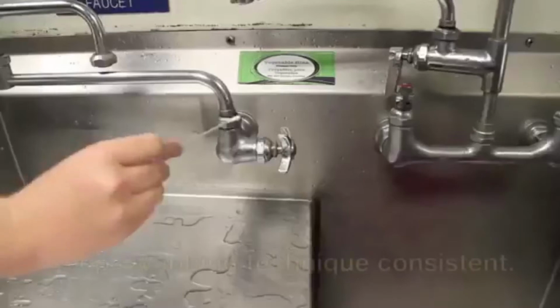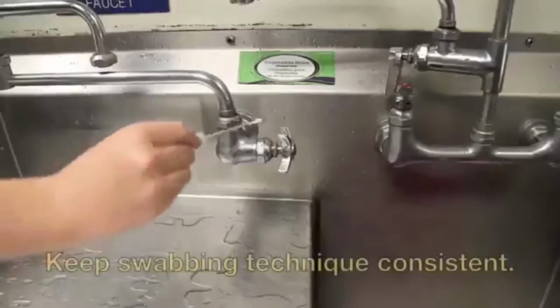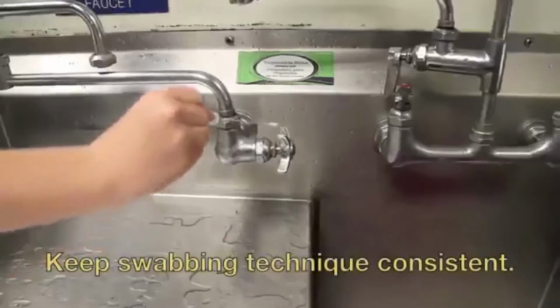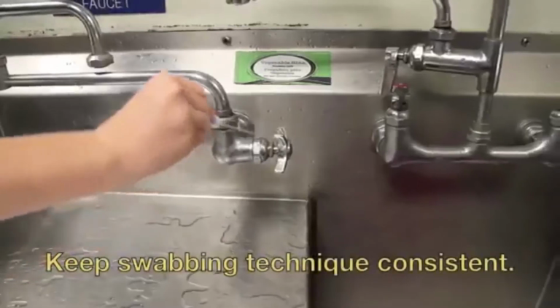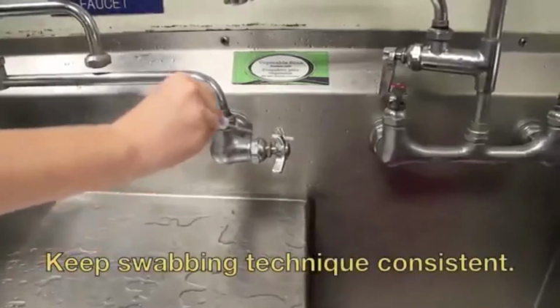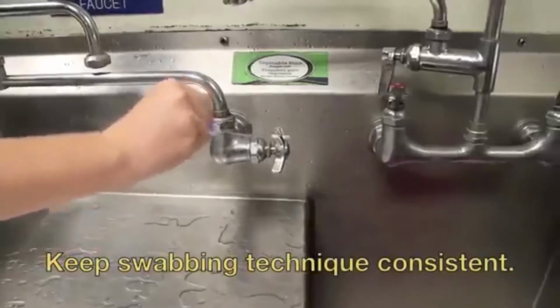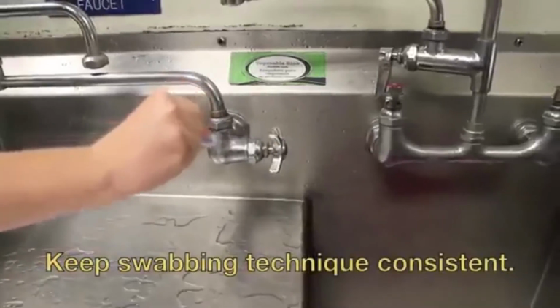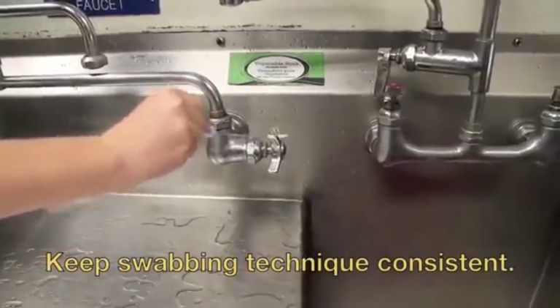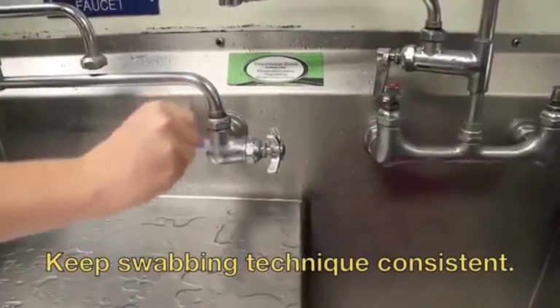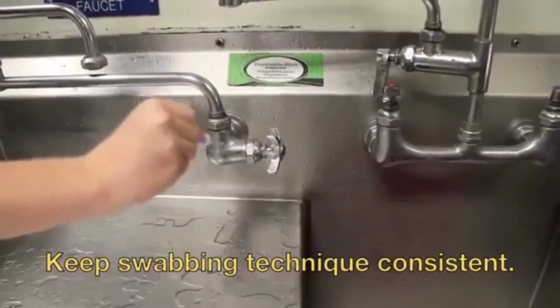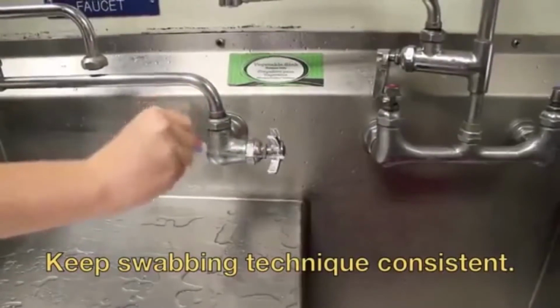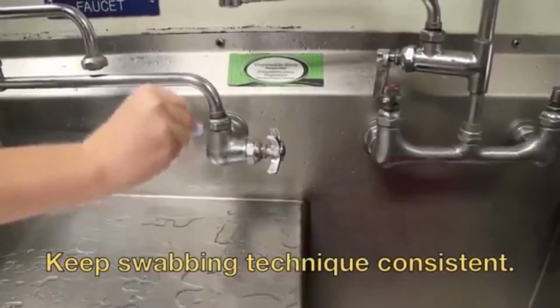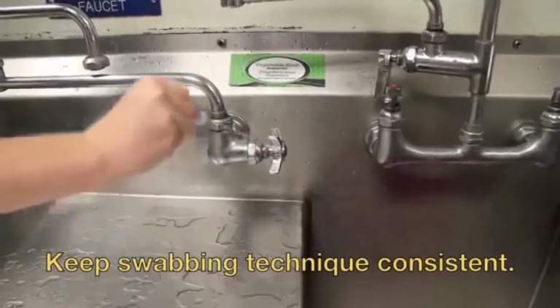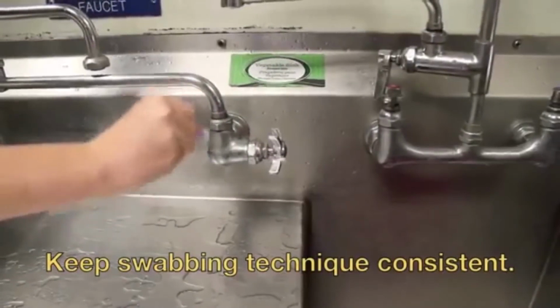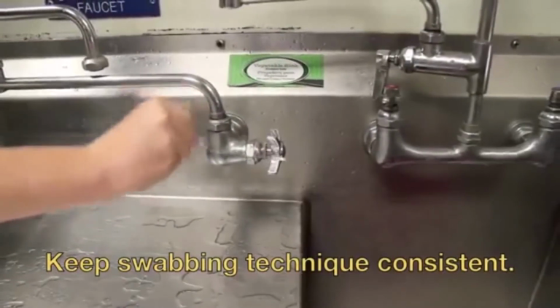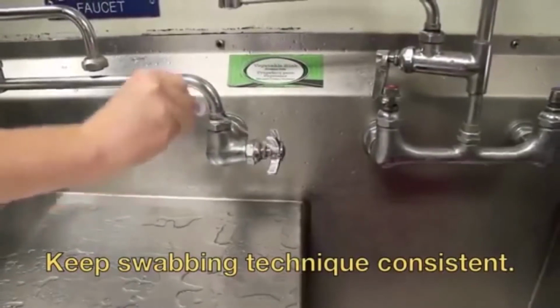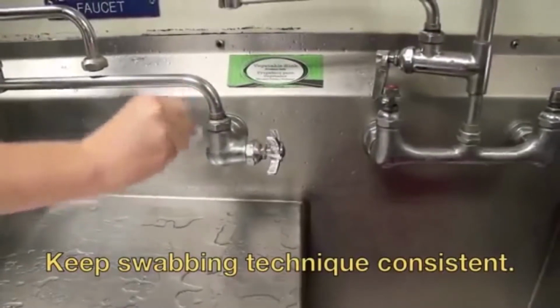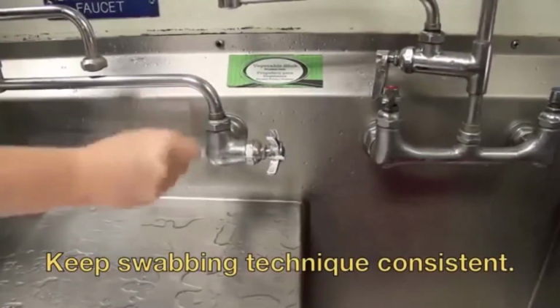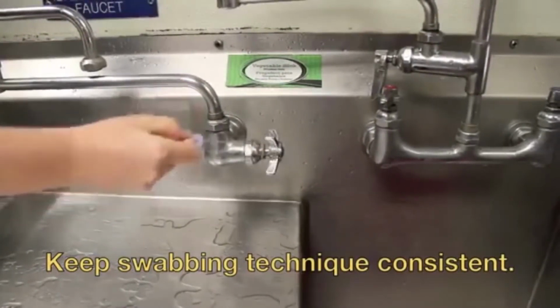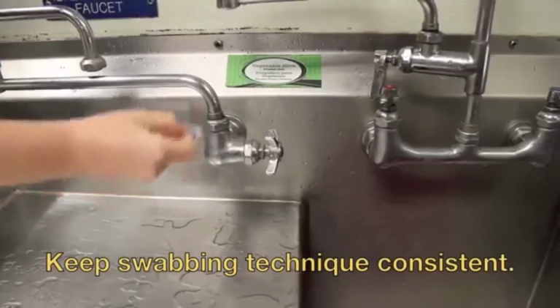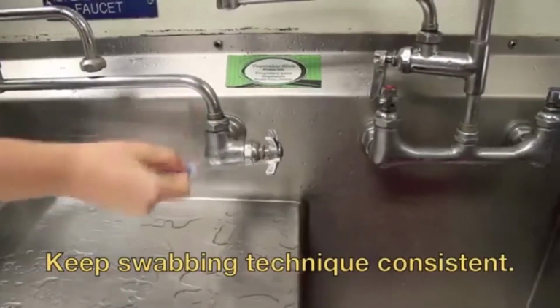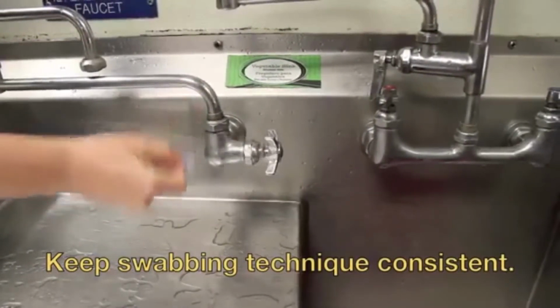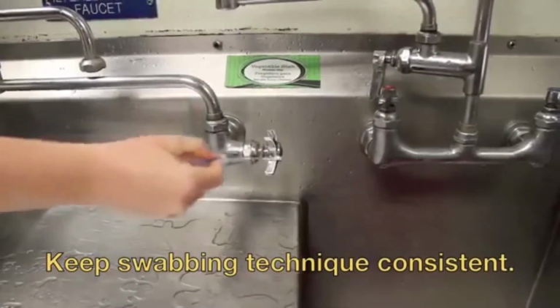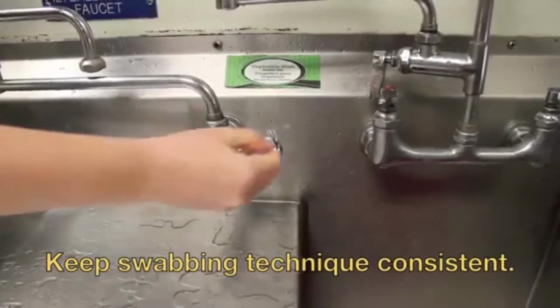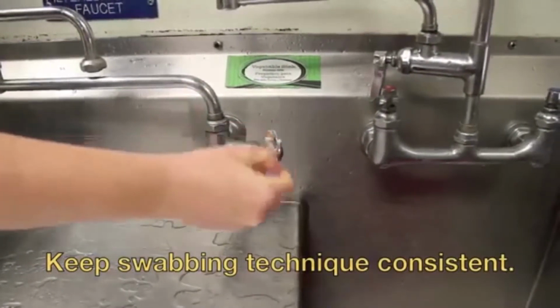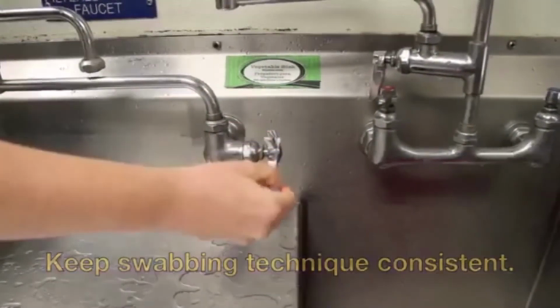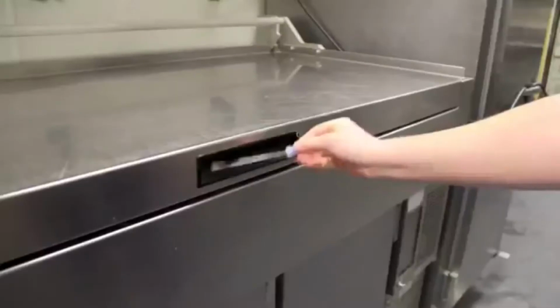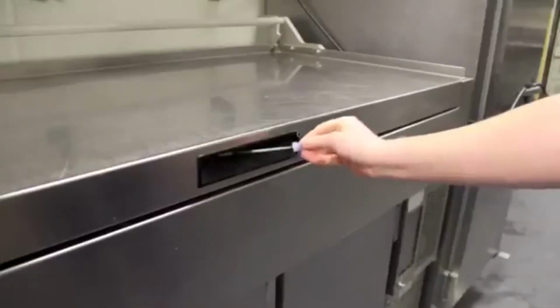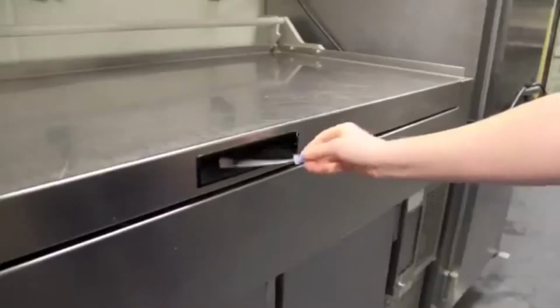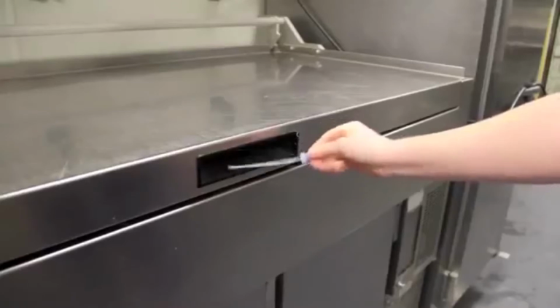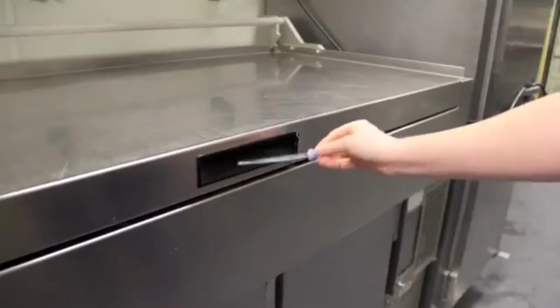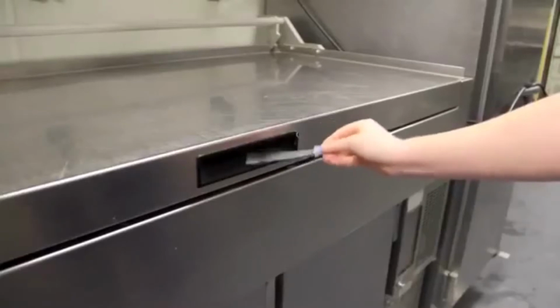For irregular surfaces, ensure the swabbing technique remains consistent for each swab and sample a large enough area to collect a good sample.